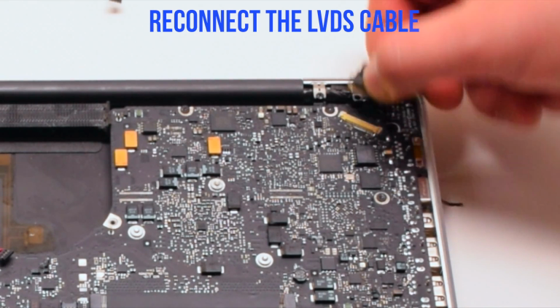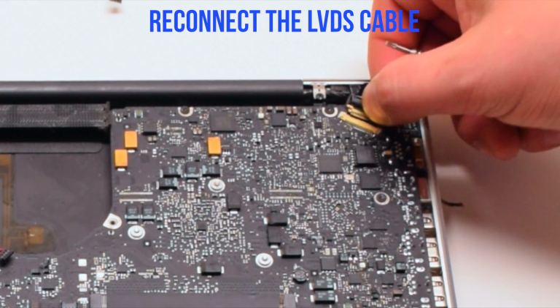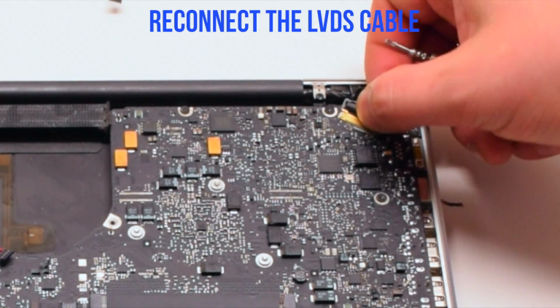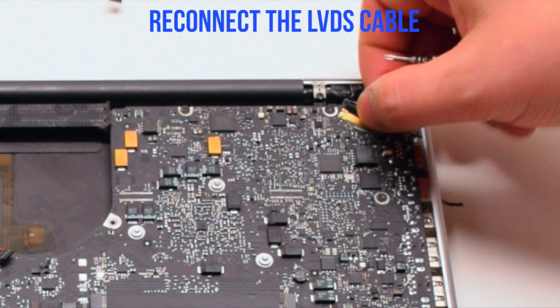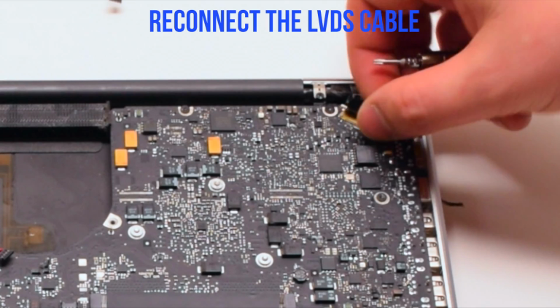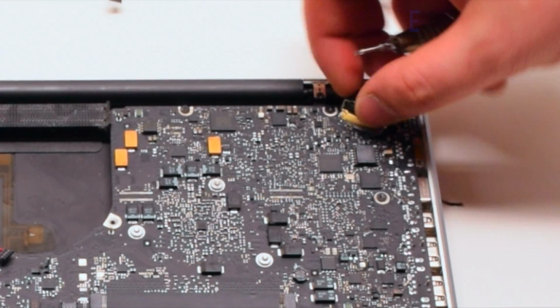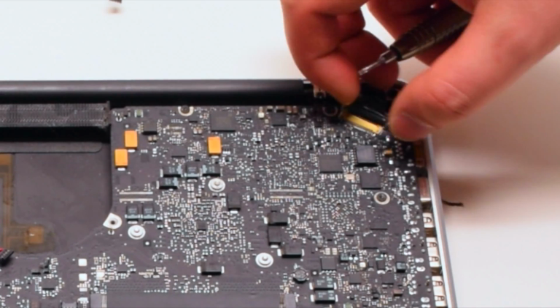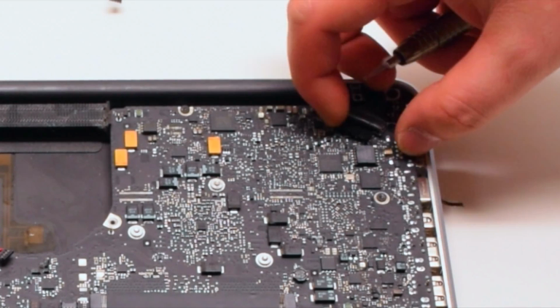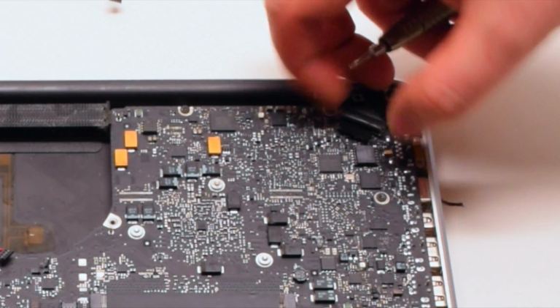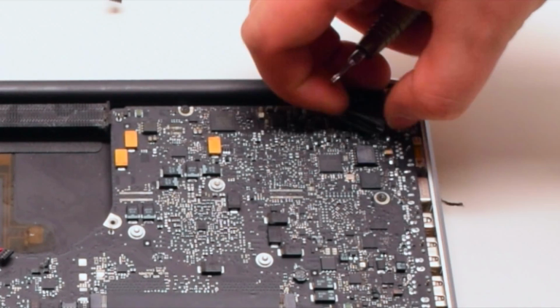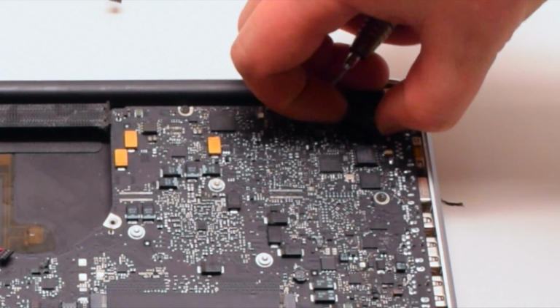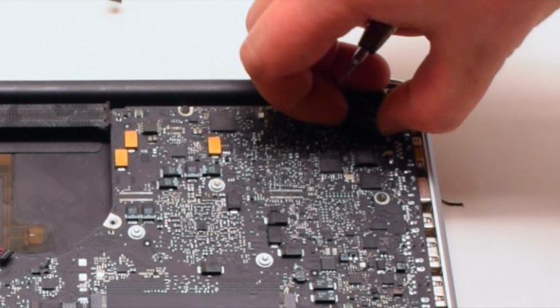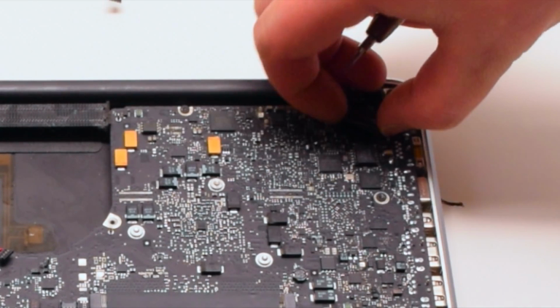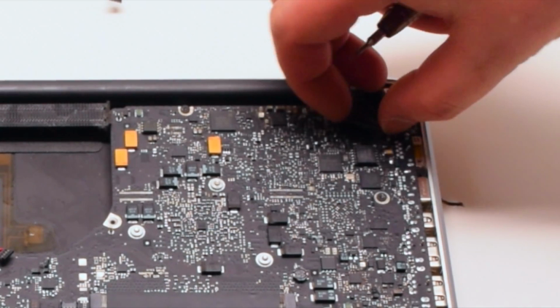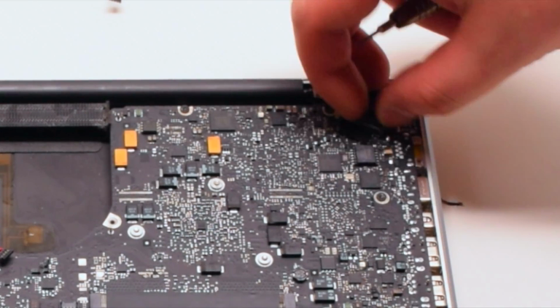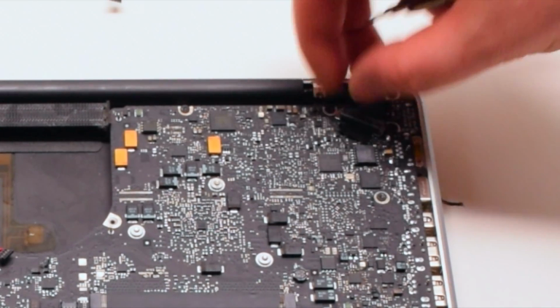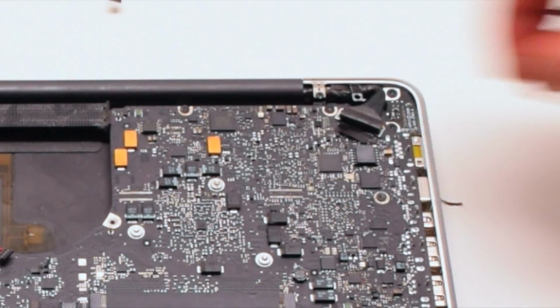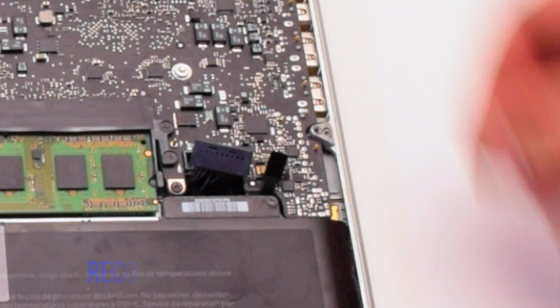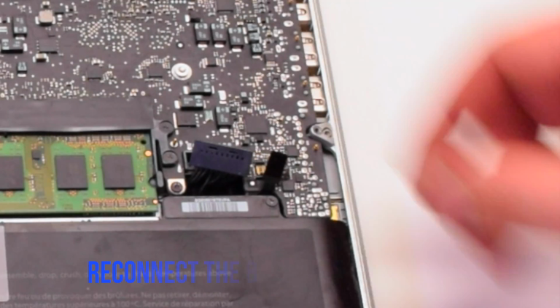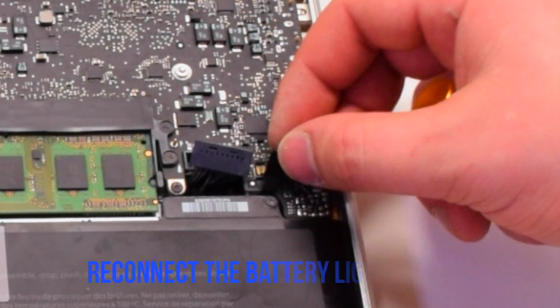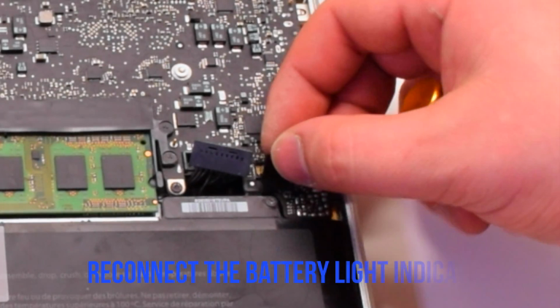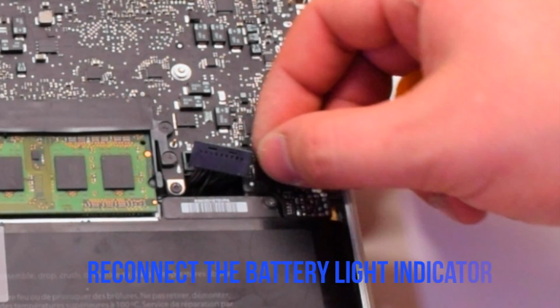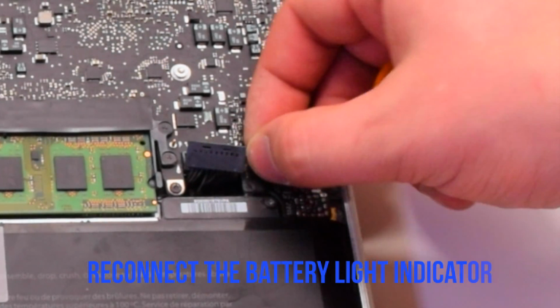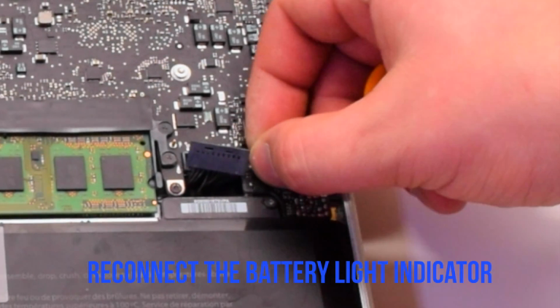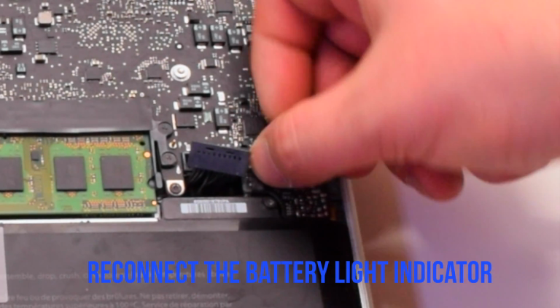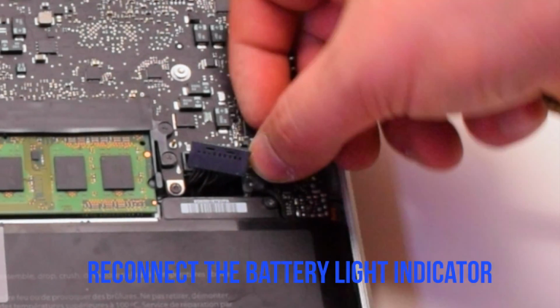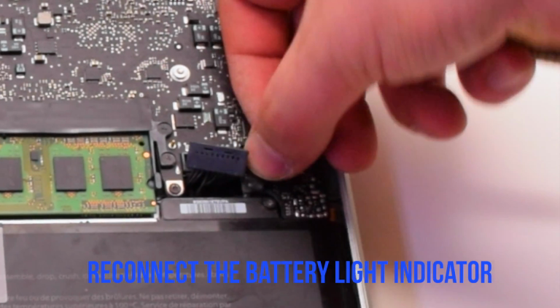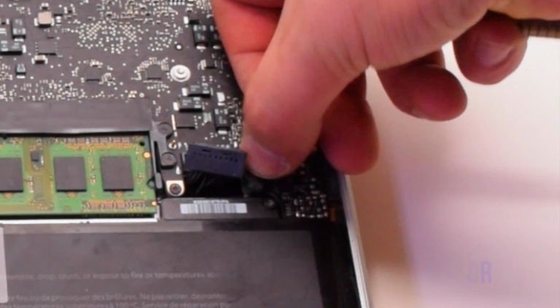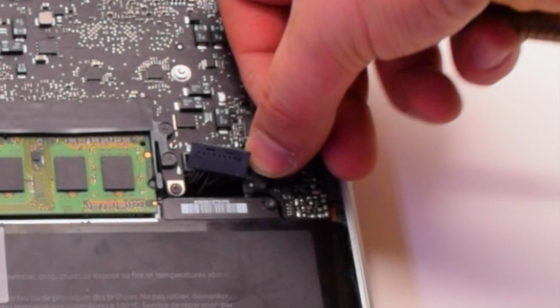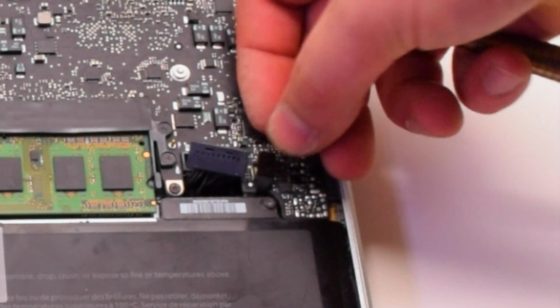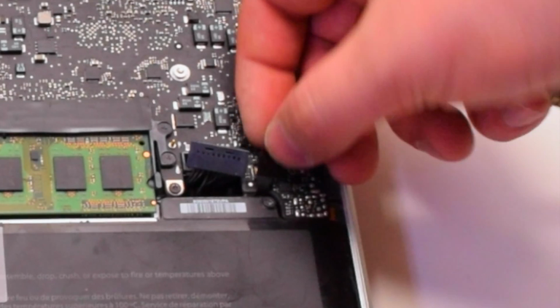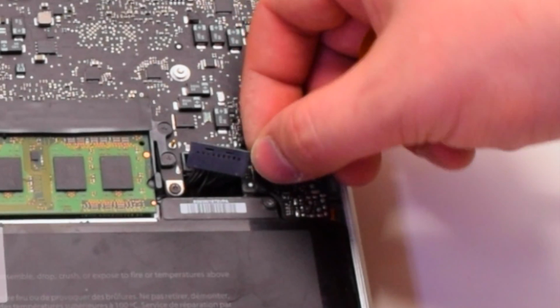Reconnect the LVDS cable and make sure to lock it in. Reconnect the battery light indicator.